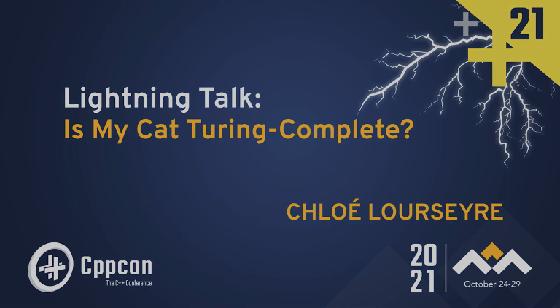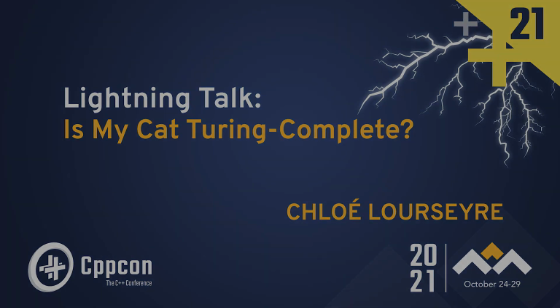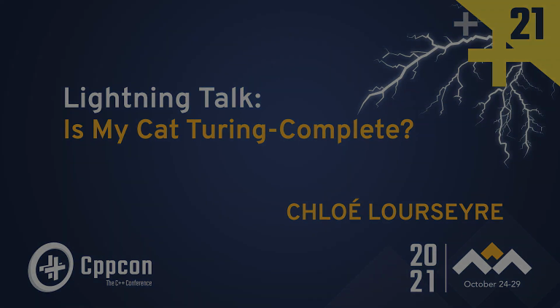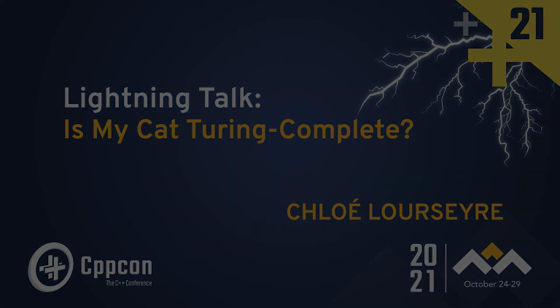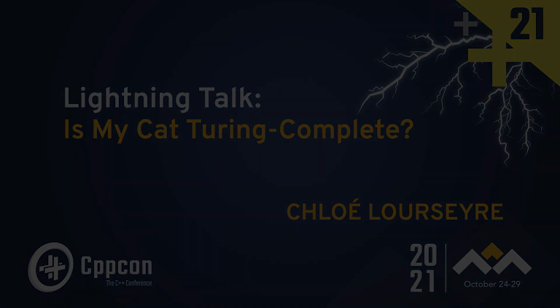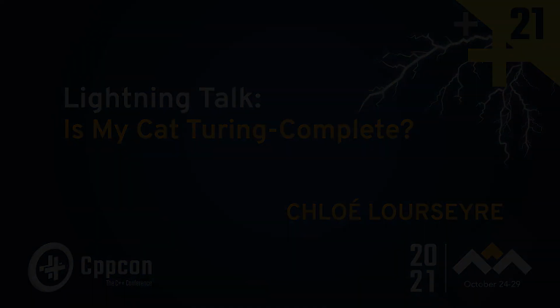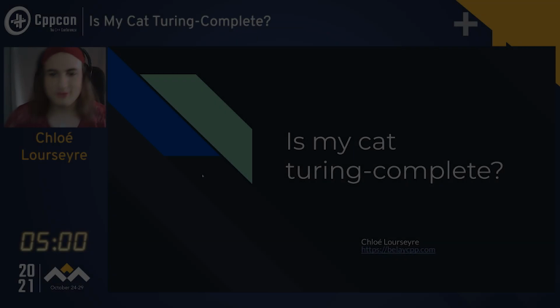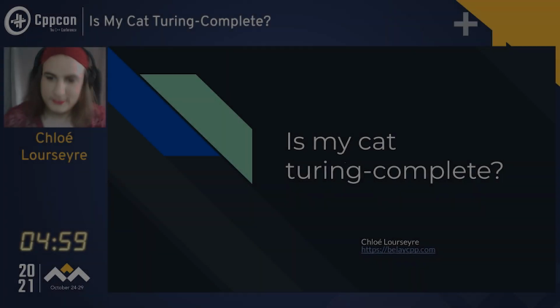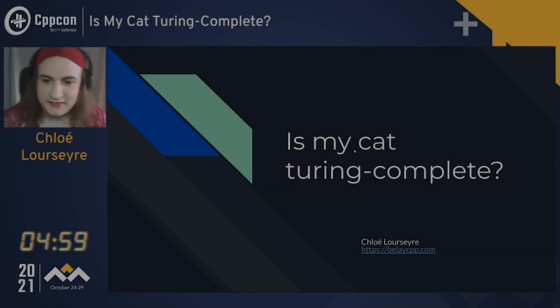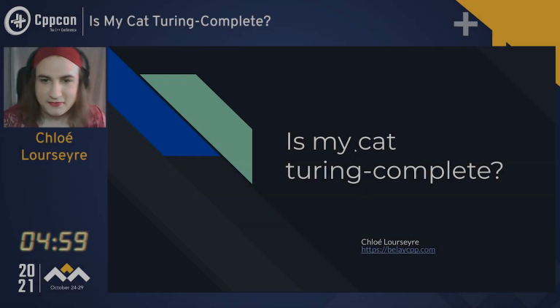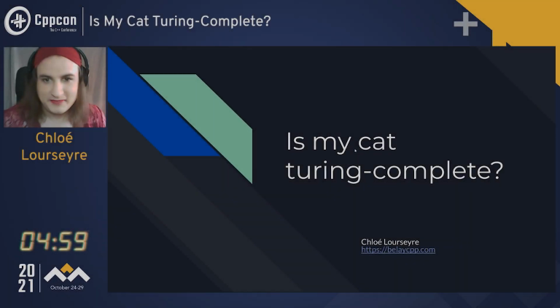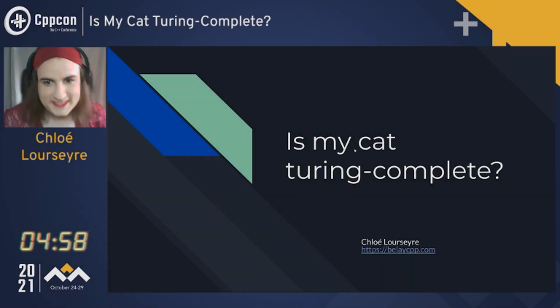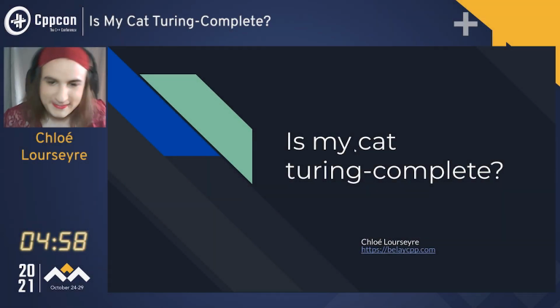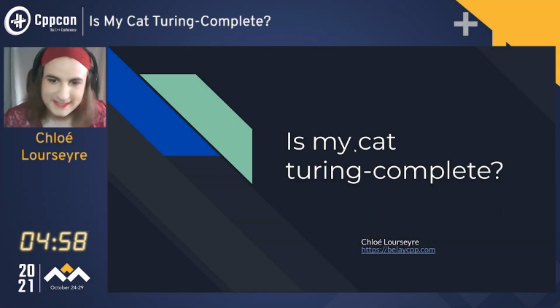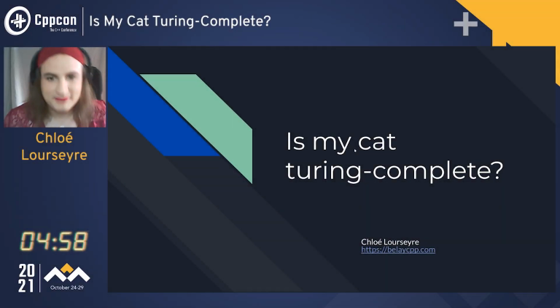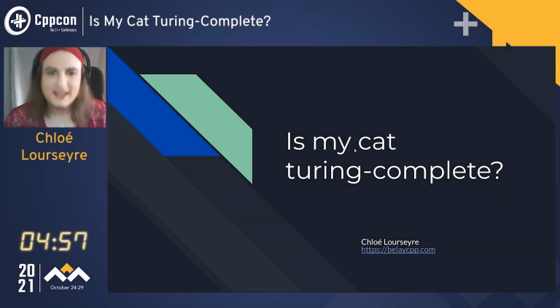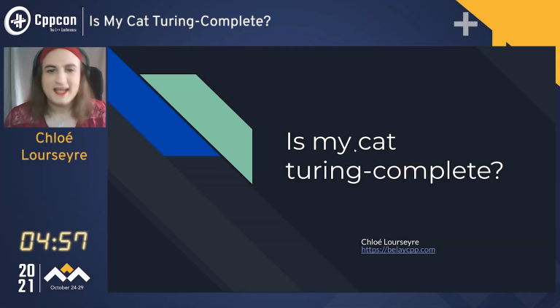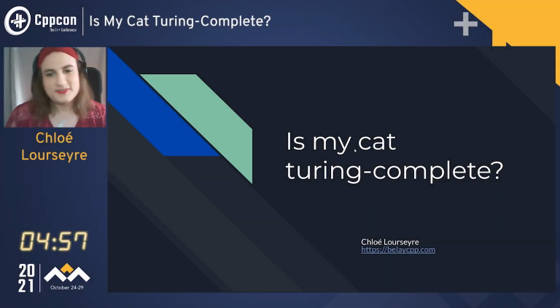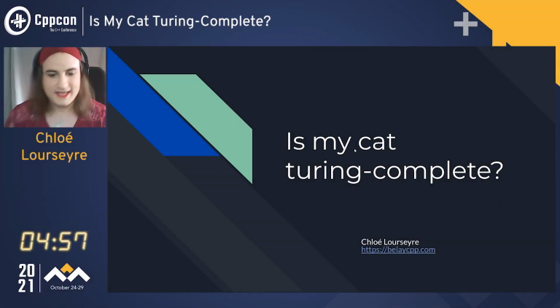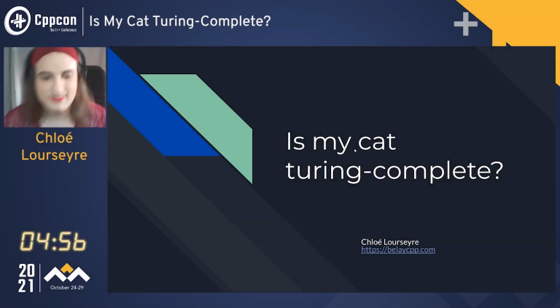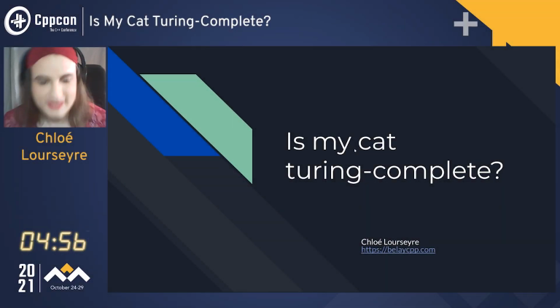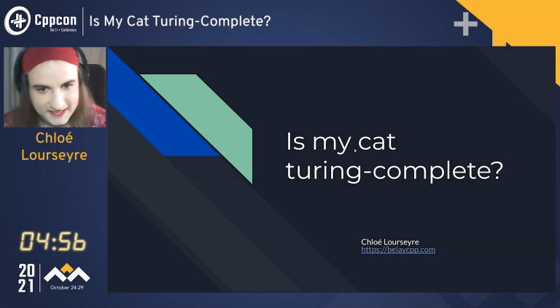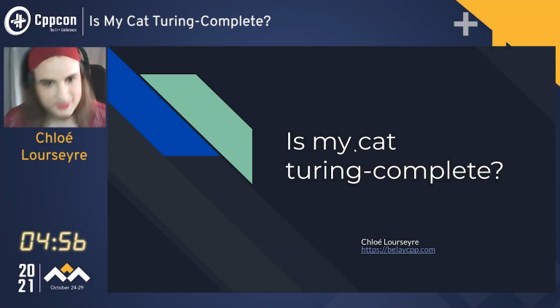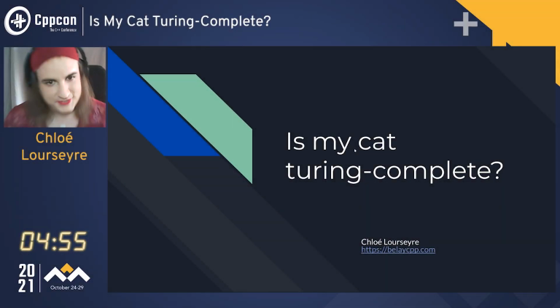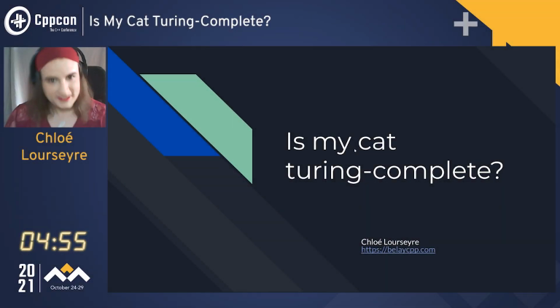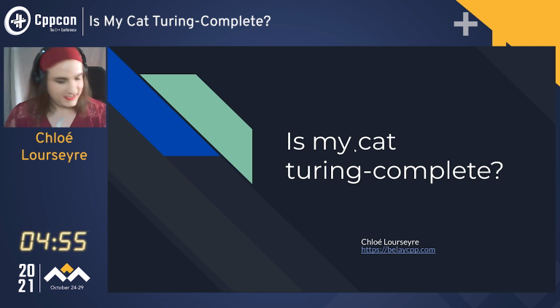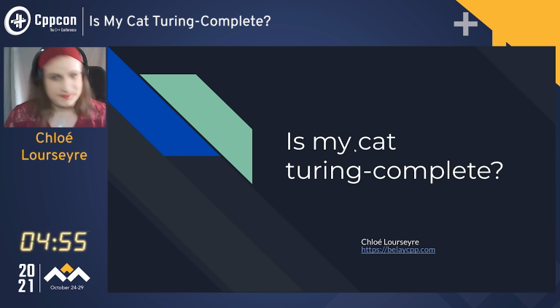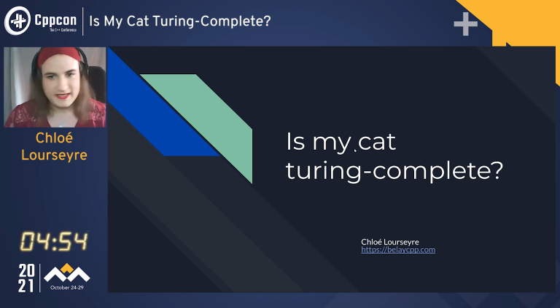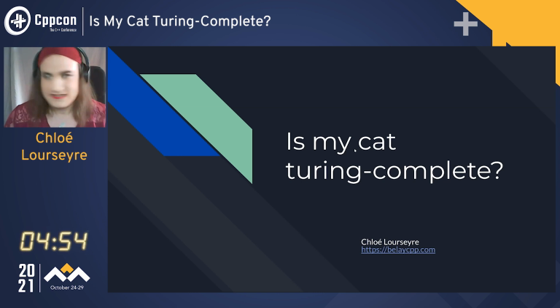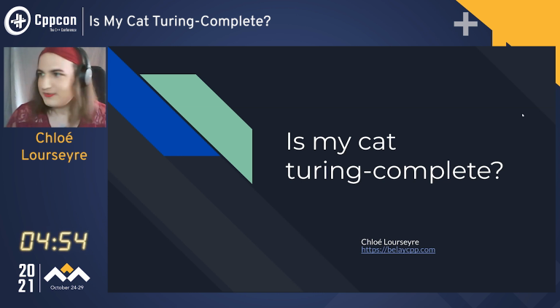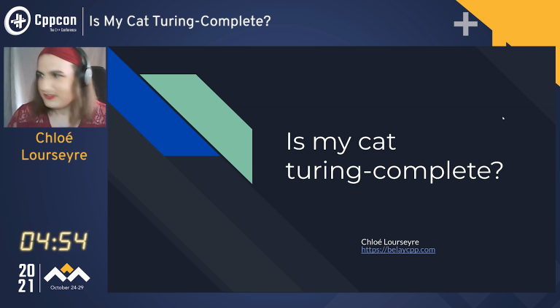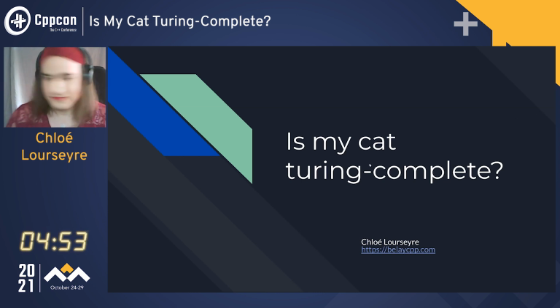Hello everyone, I'm Chloé Lourcer from billacpp.com, and today I'll be asking this question: is my cat Turing complete?